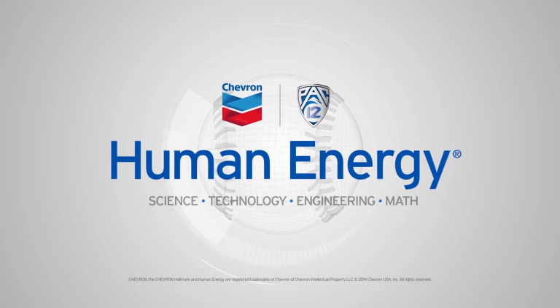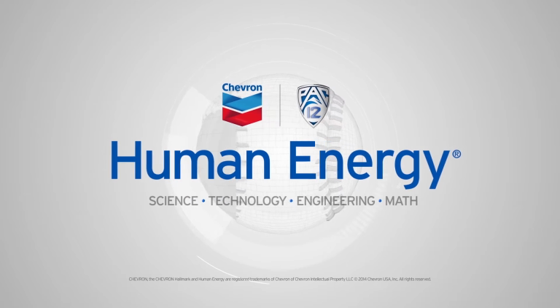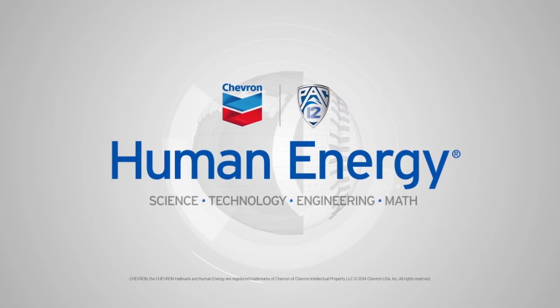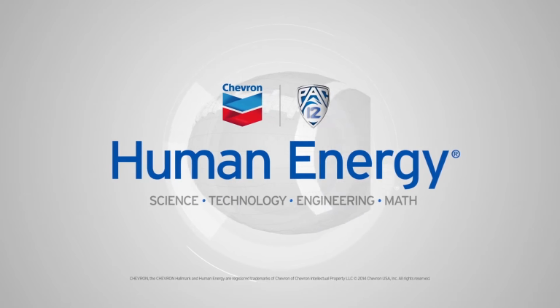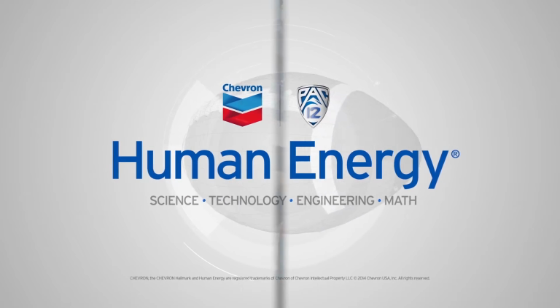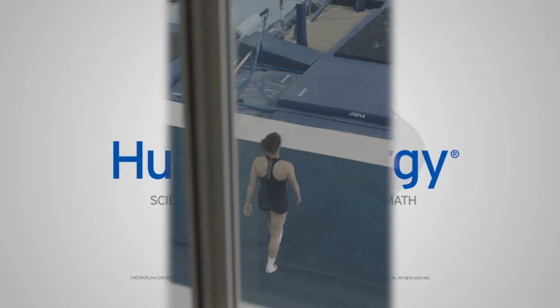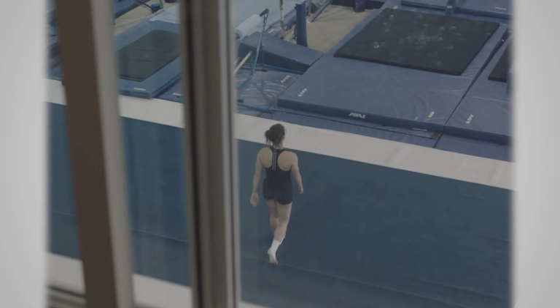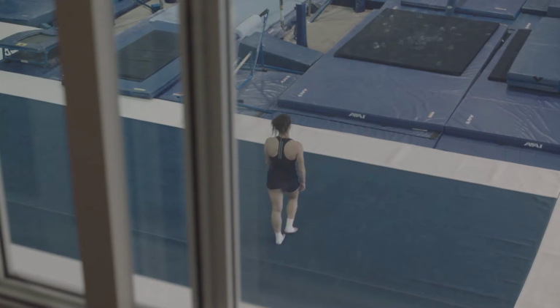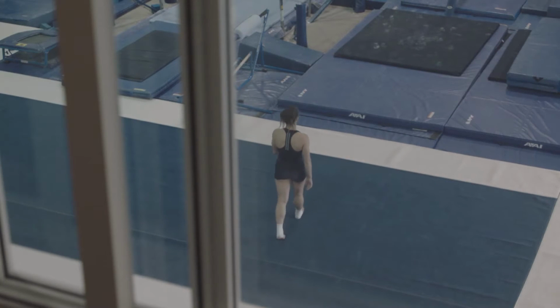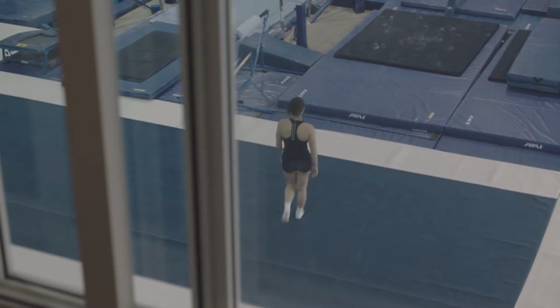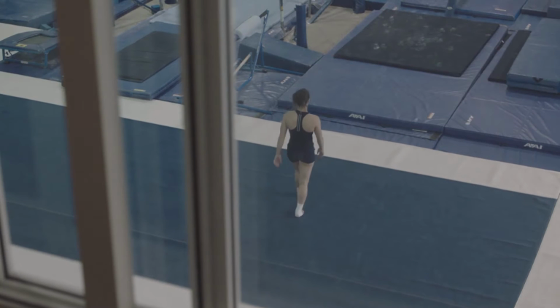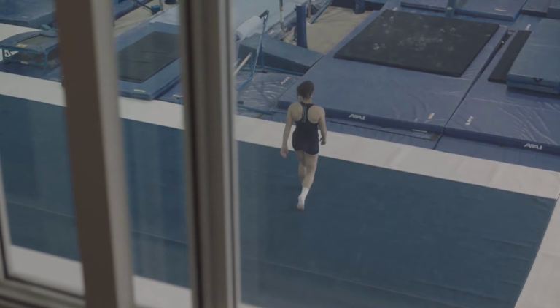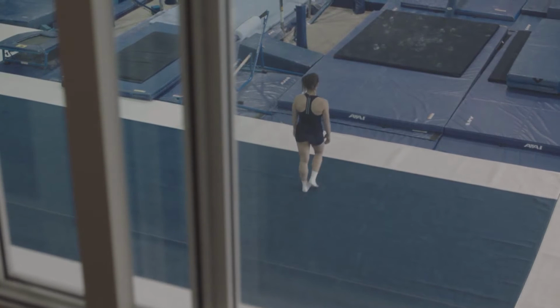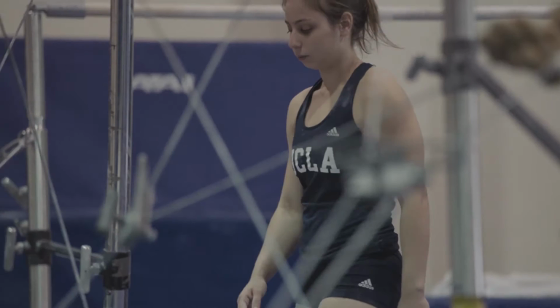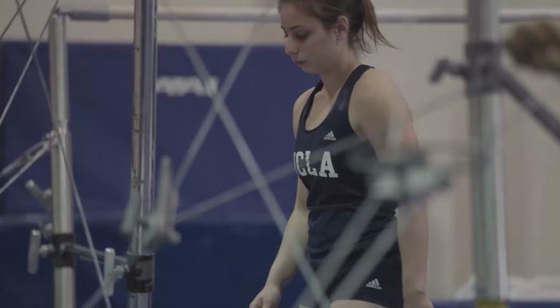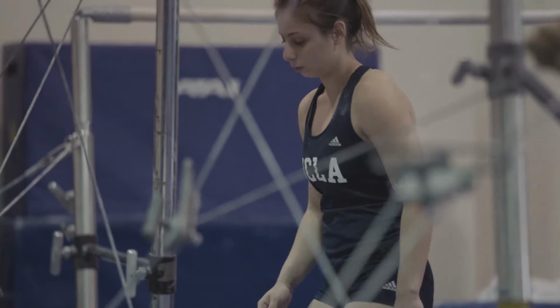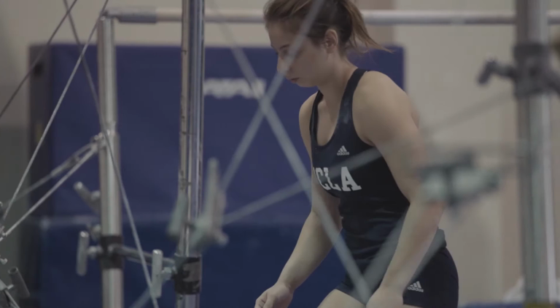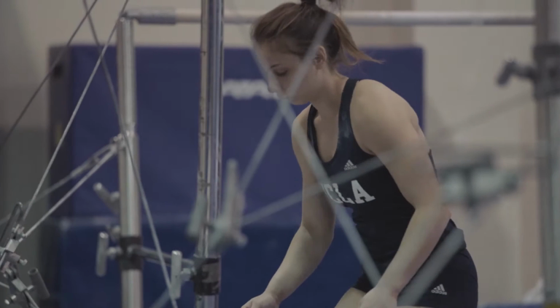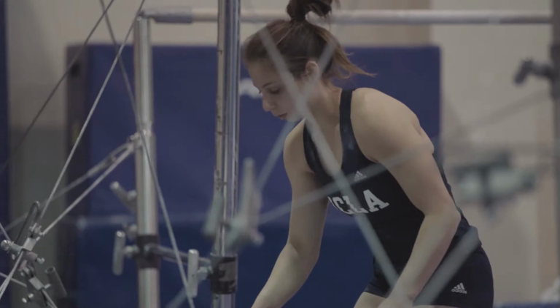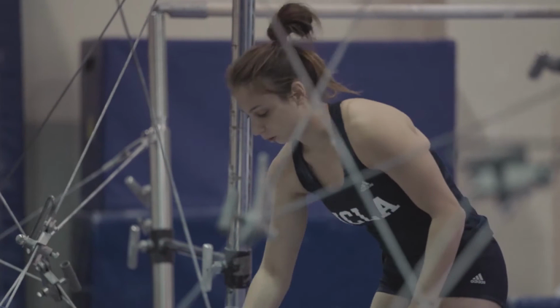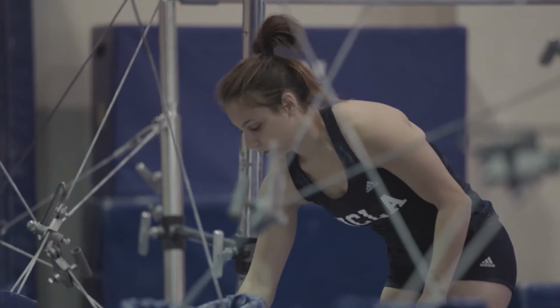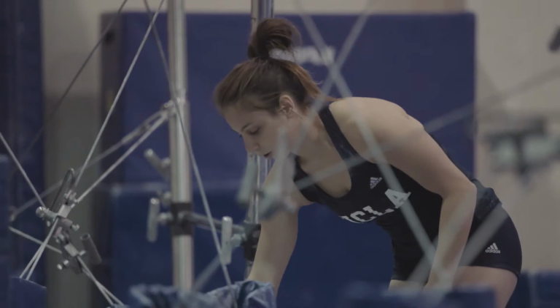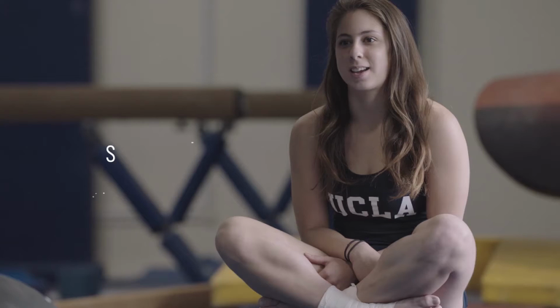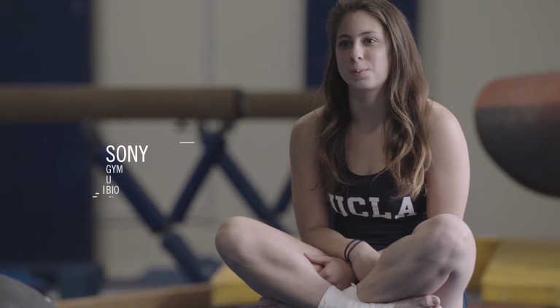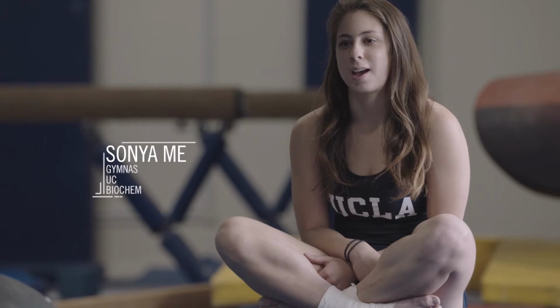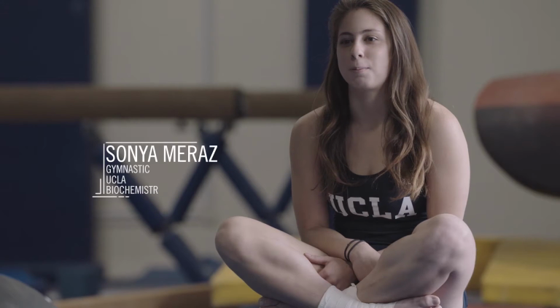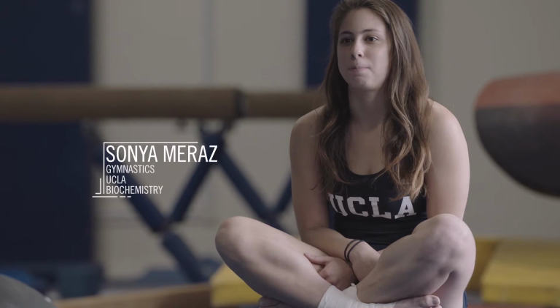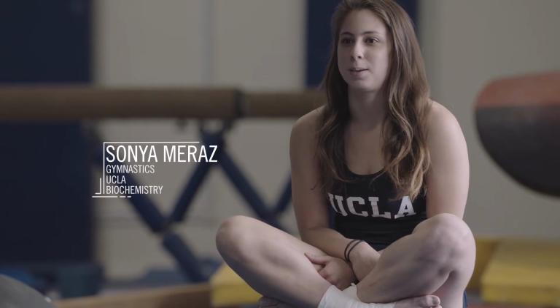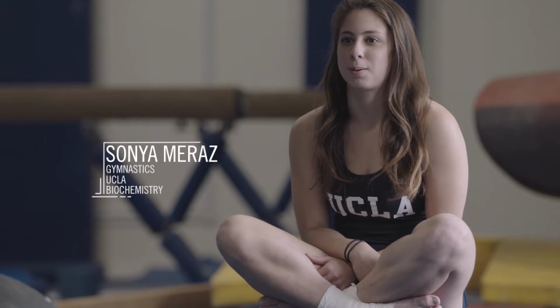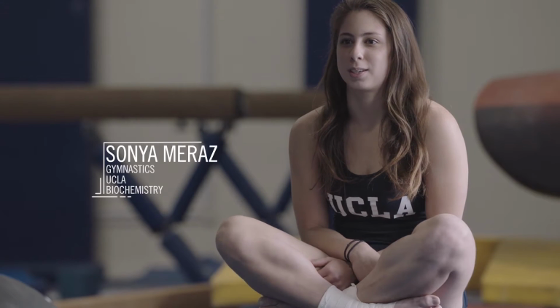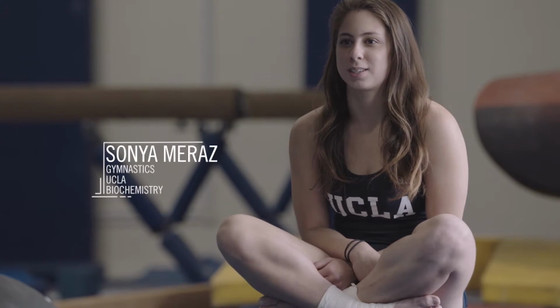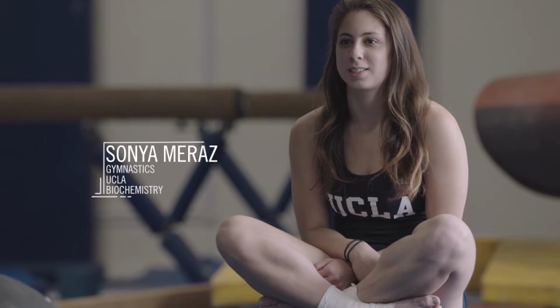I am Sonia Mraz, a biochemistry major here at UCLA, and this is the science behind my beam tumbling series.